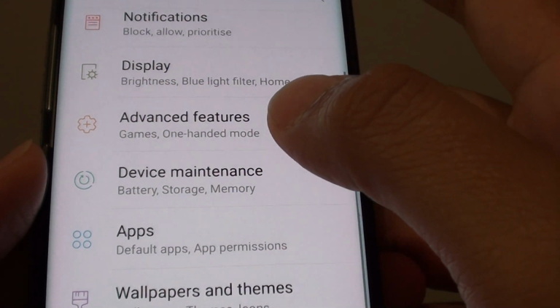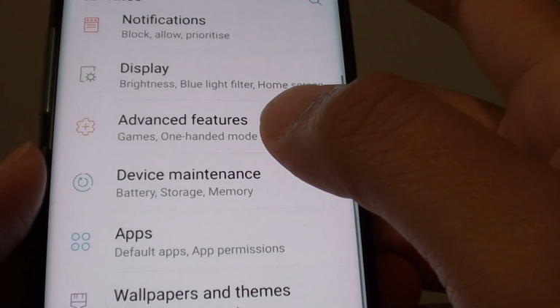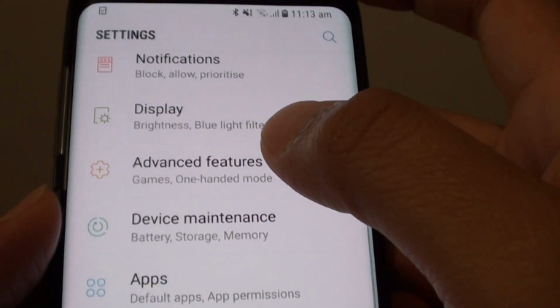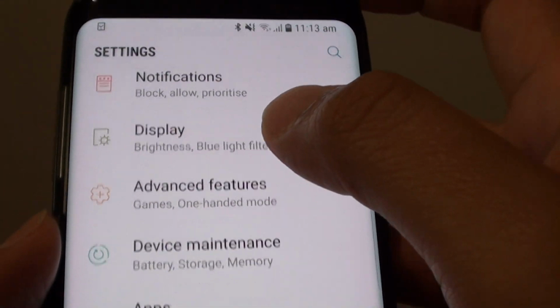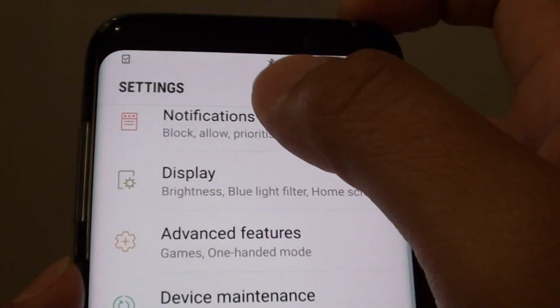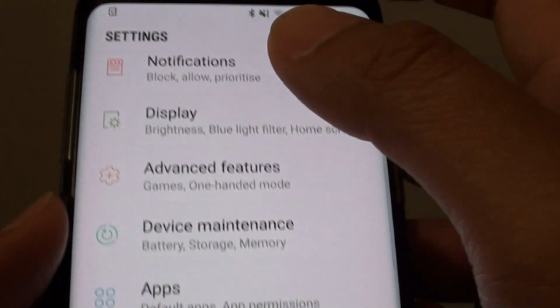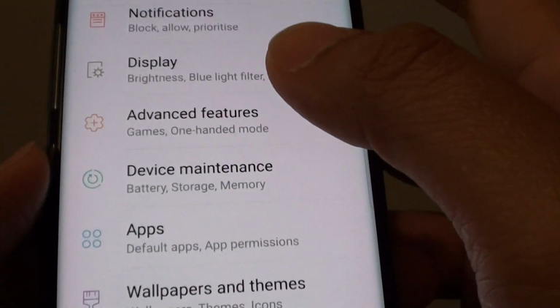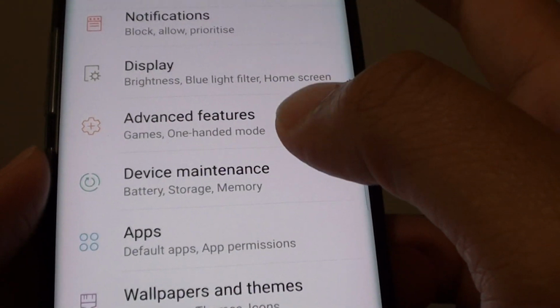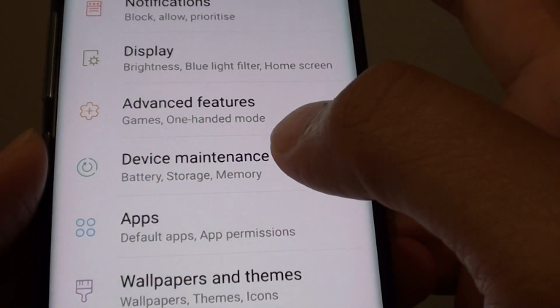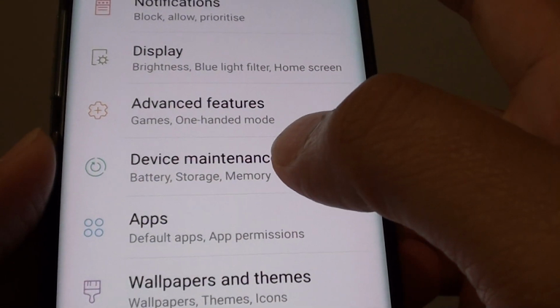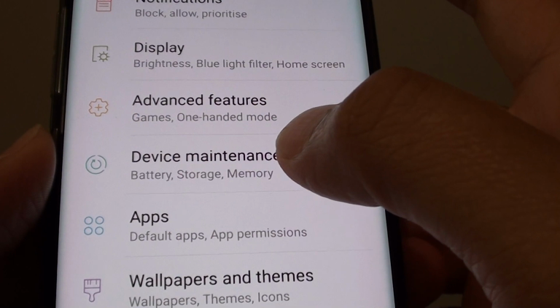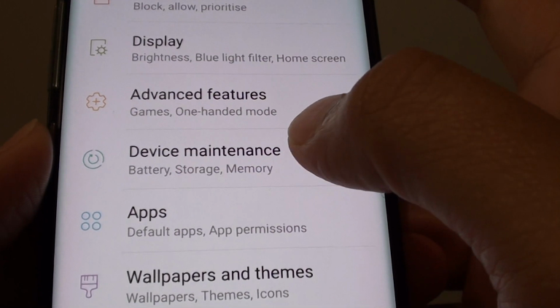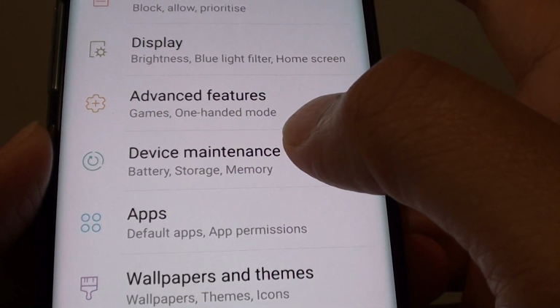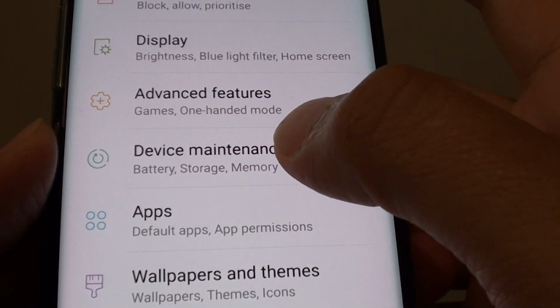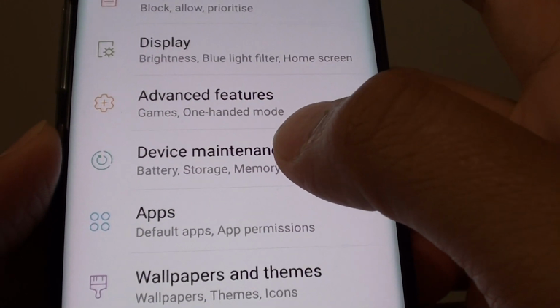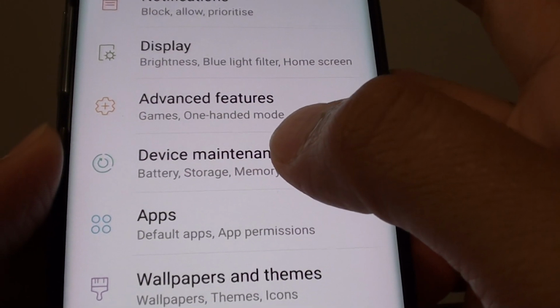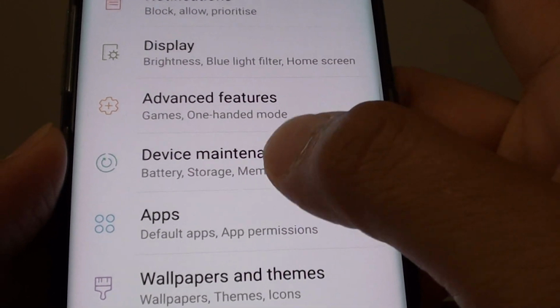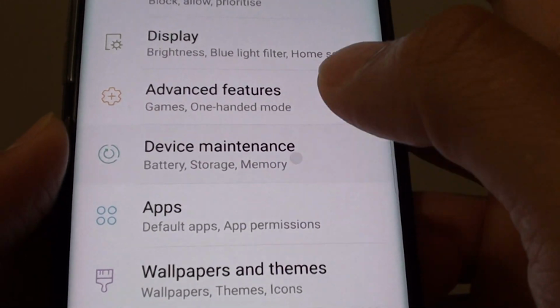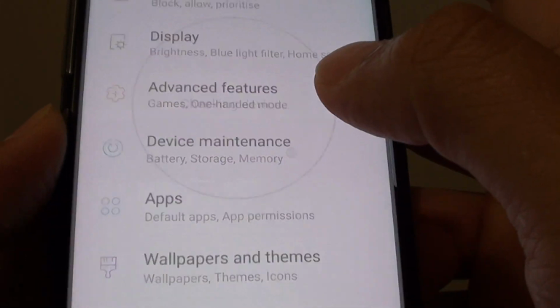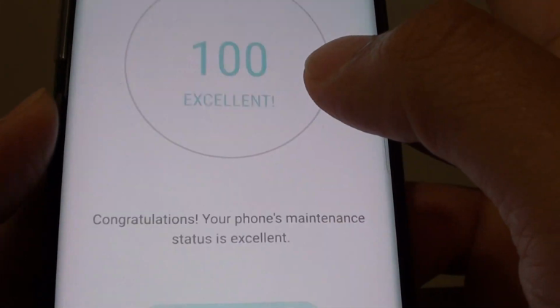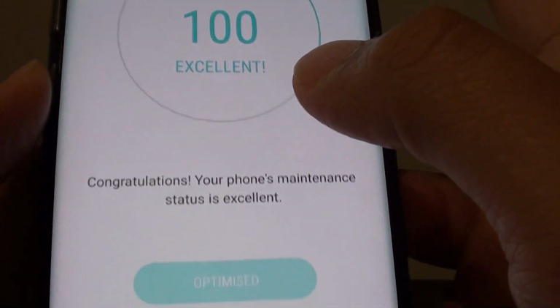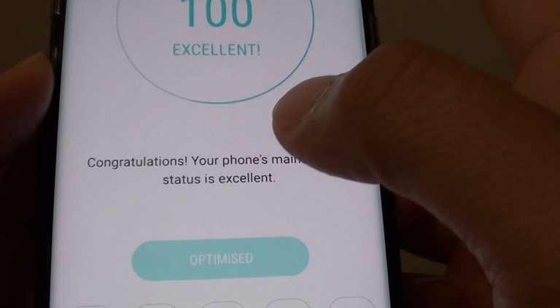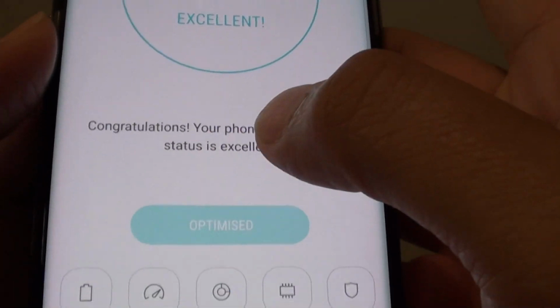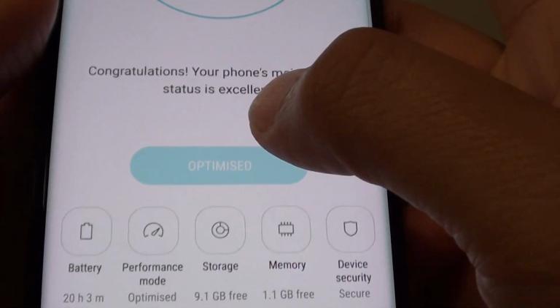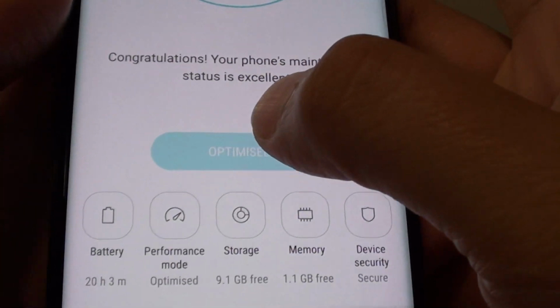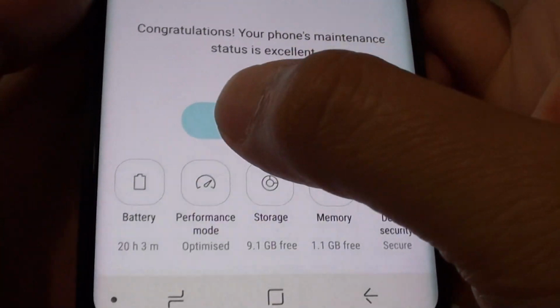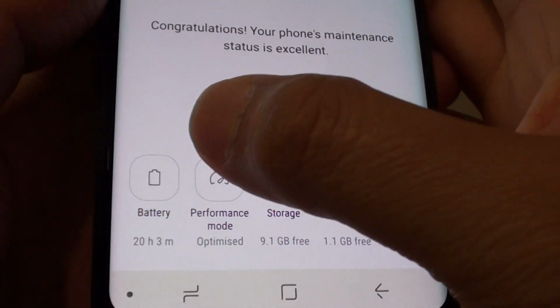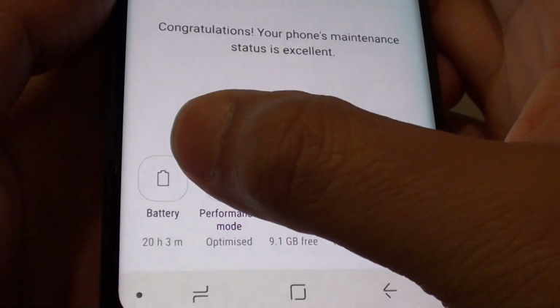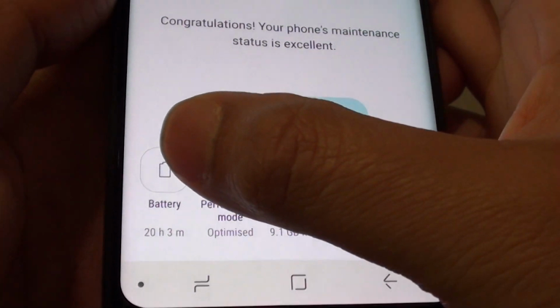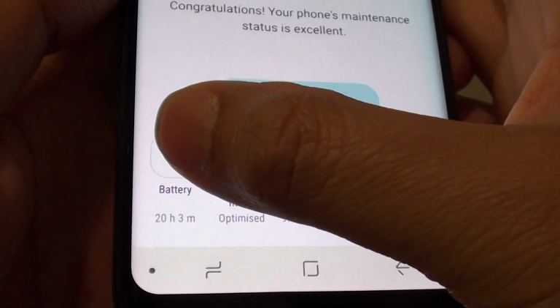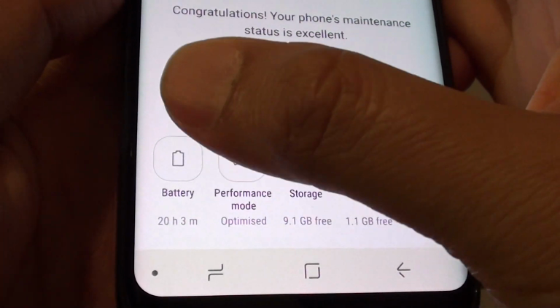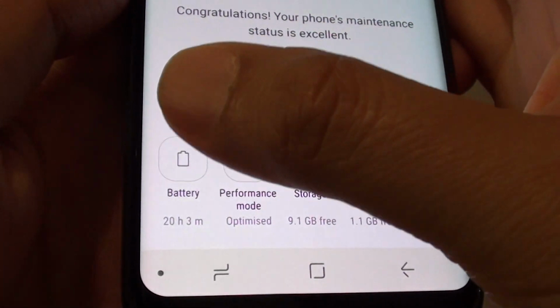In the settings screen, tap on device maintenance. Then tap on battery usage.